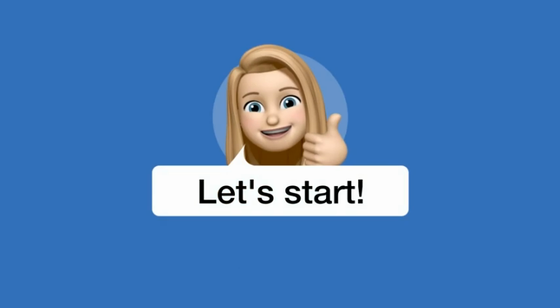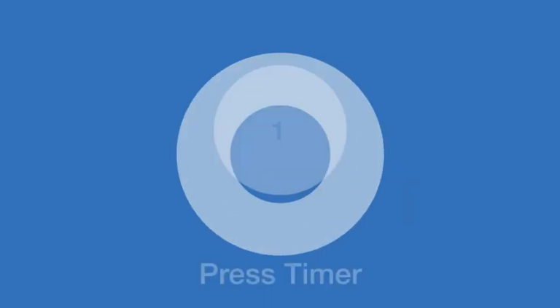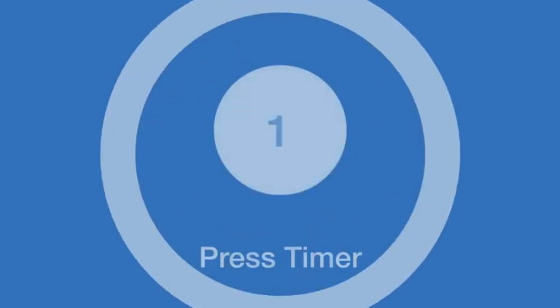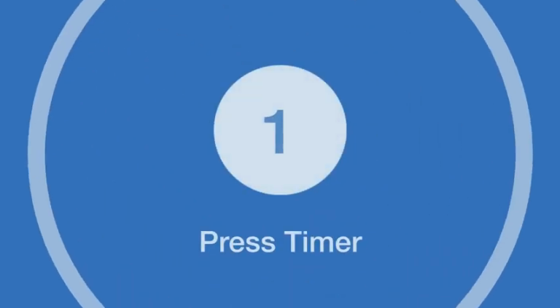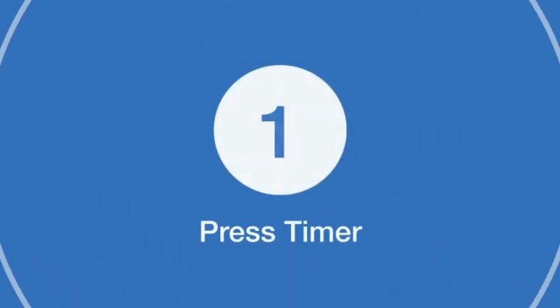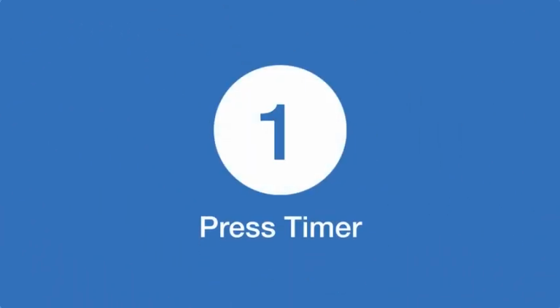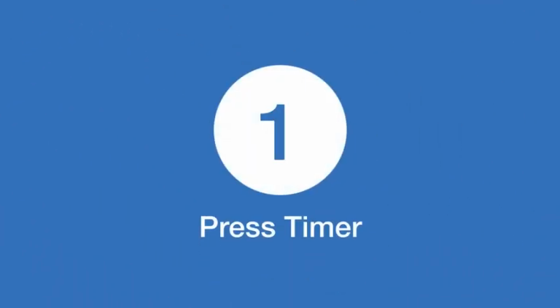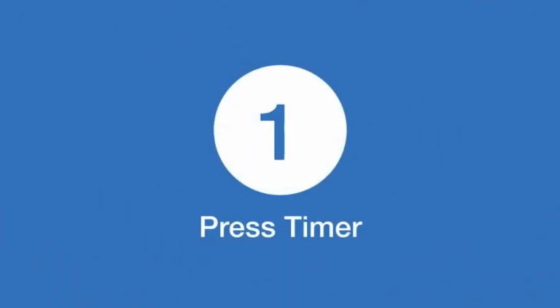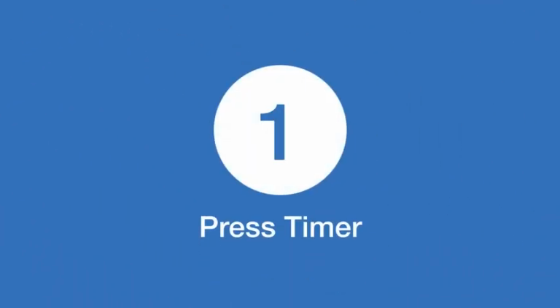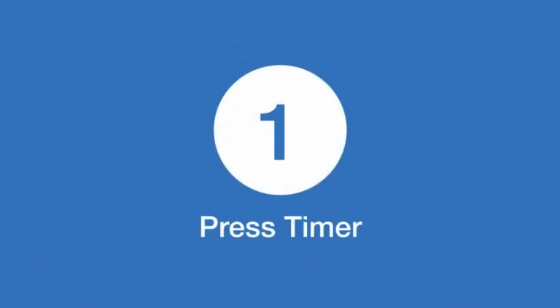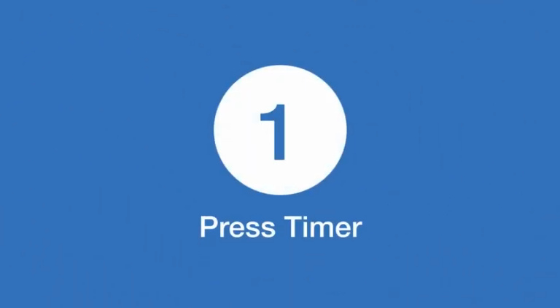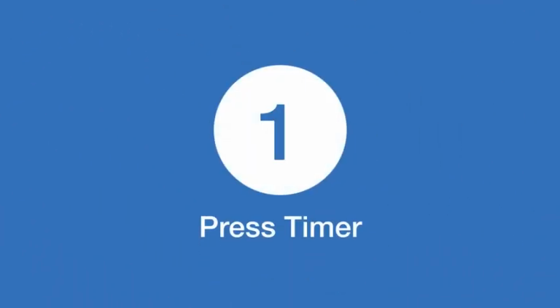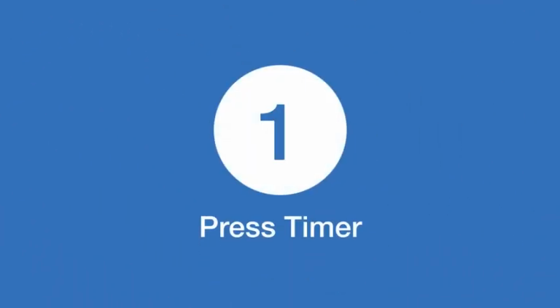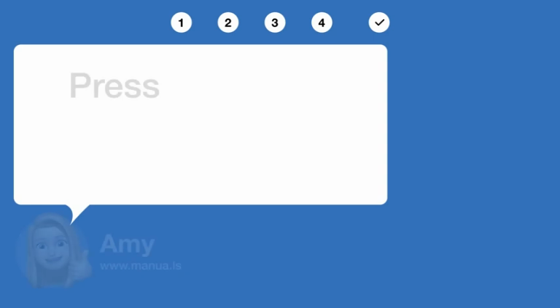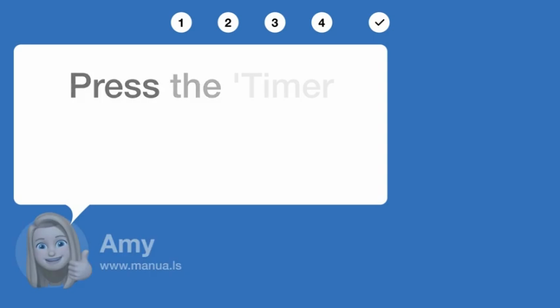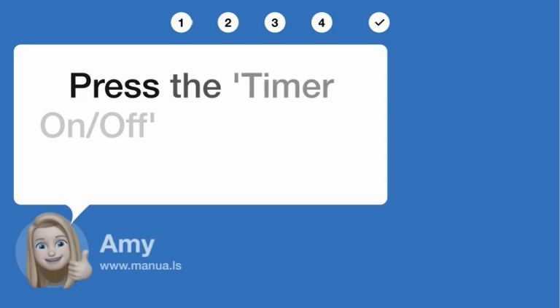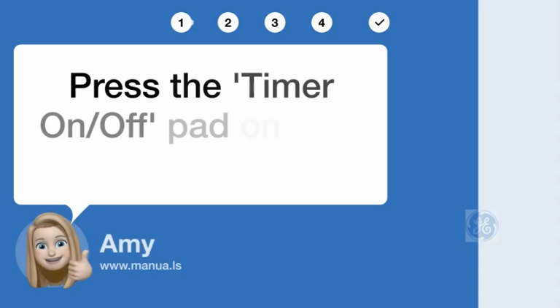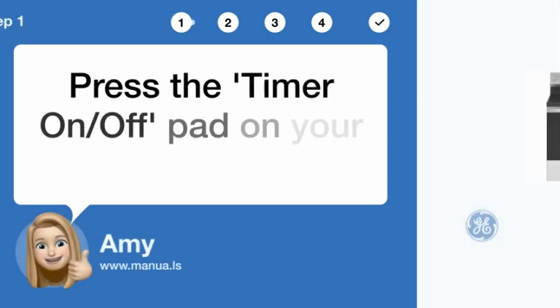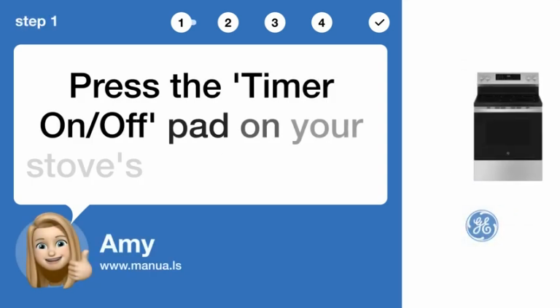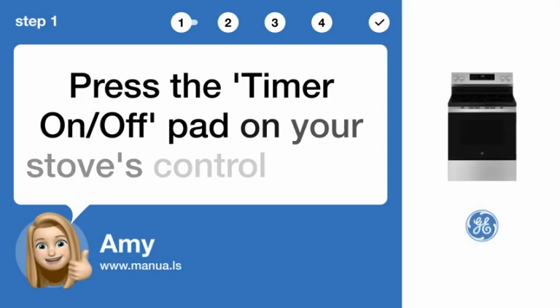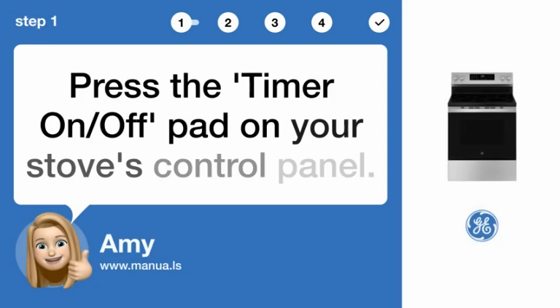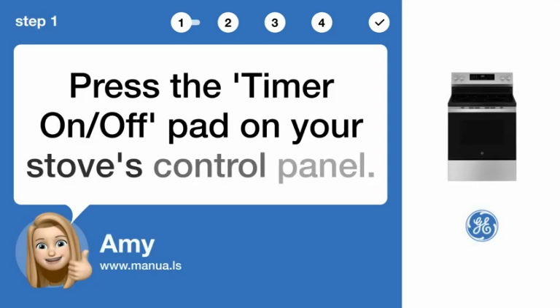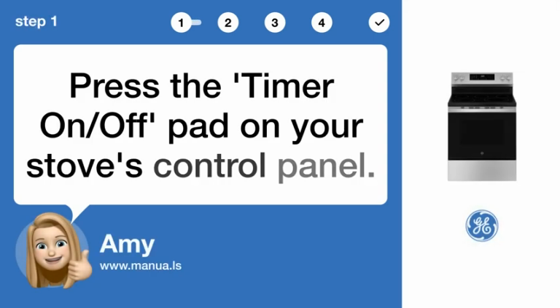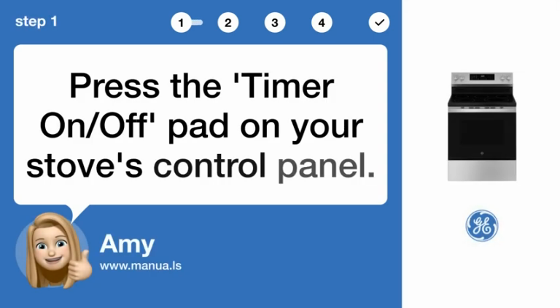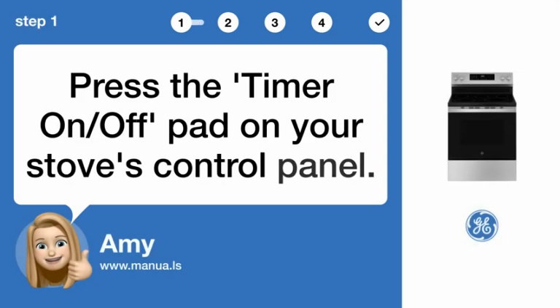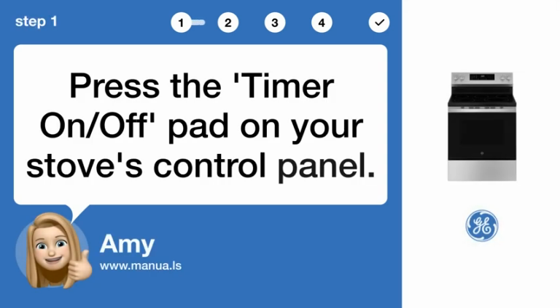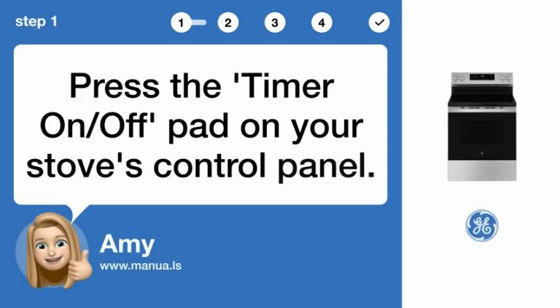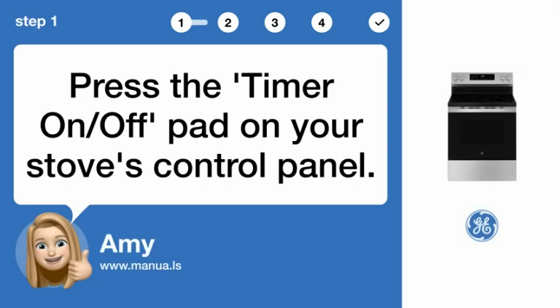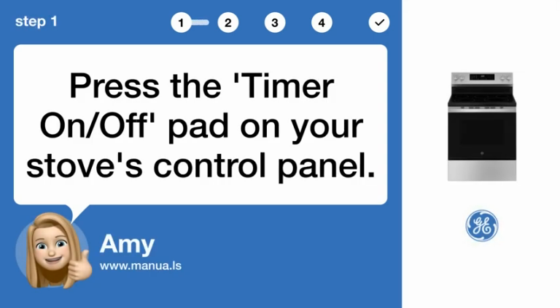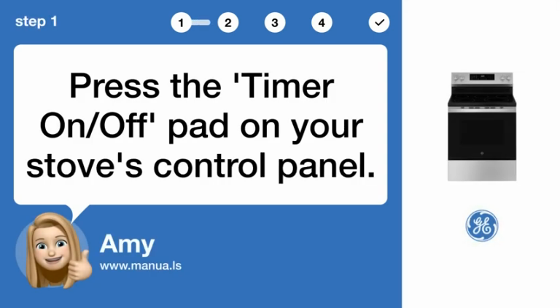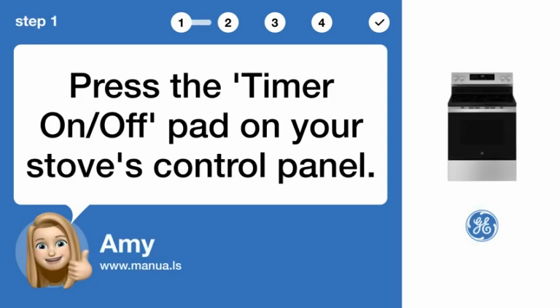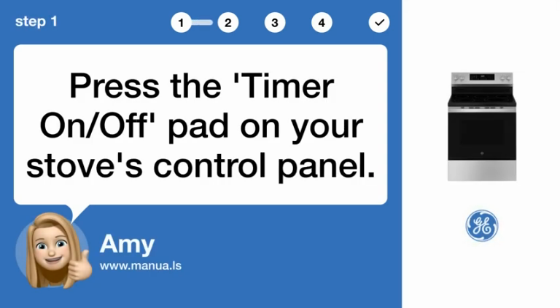Step 1: Press timer. Press the timer on/off pad on your stove's control panel.